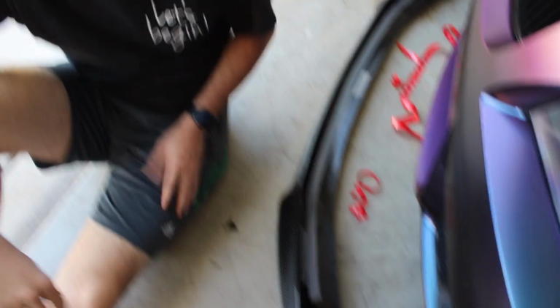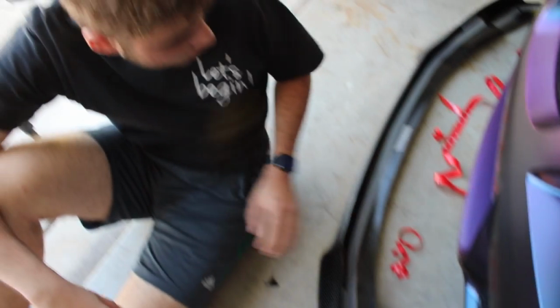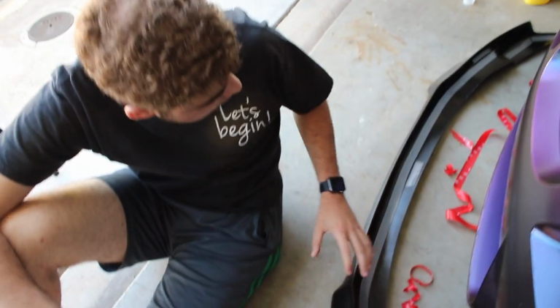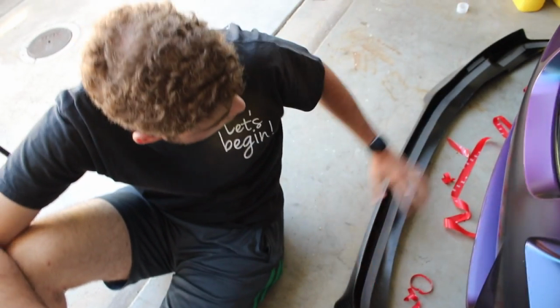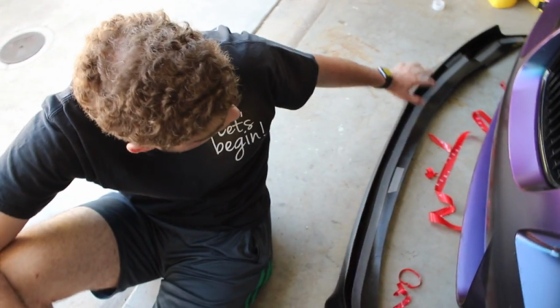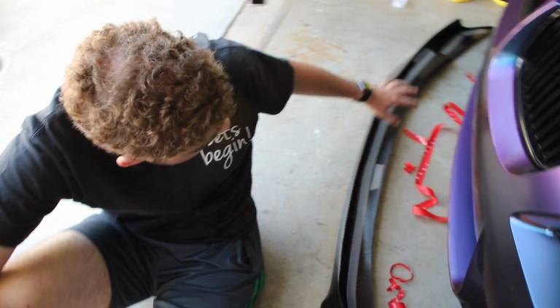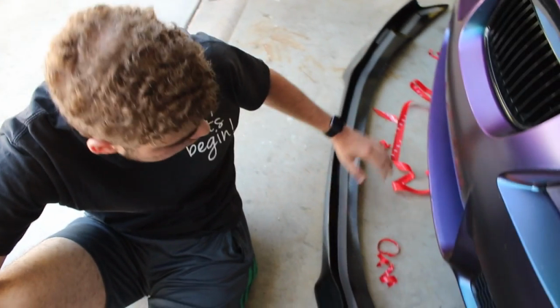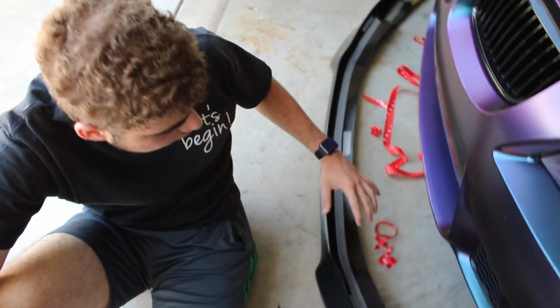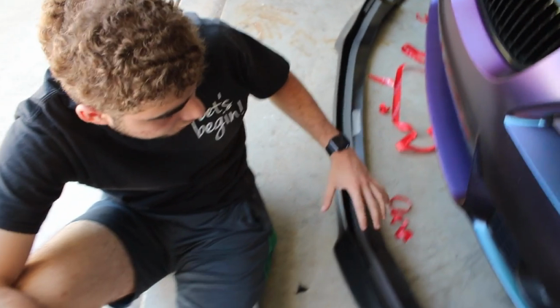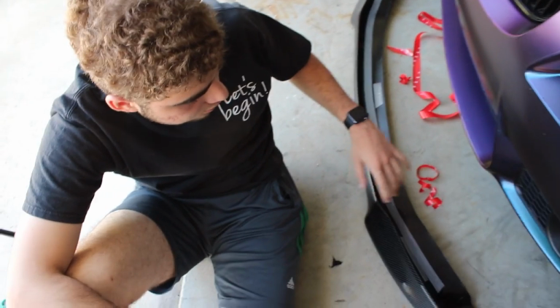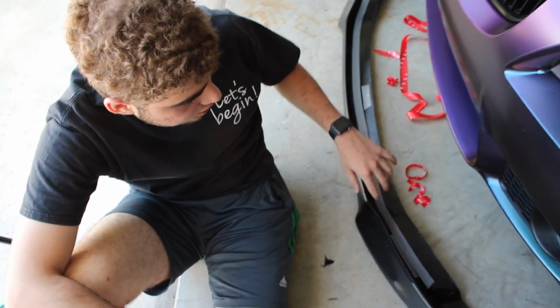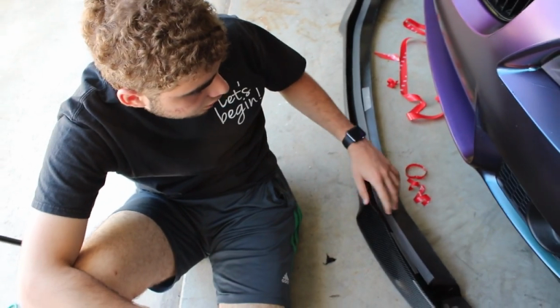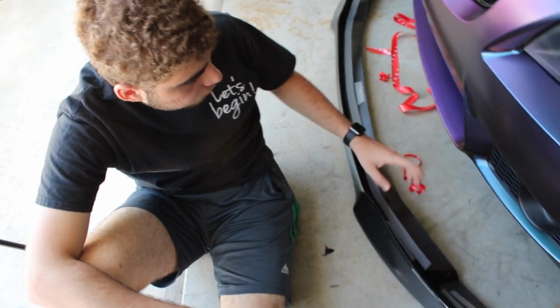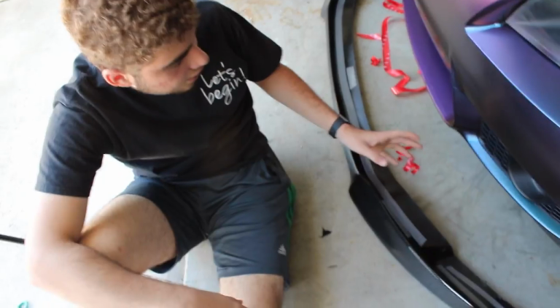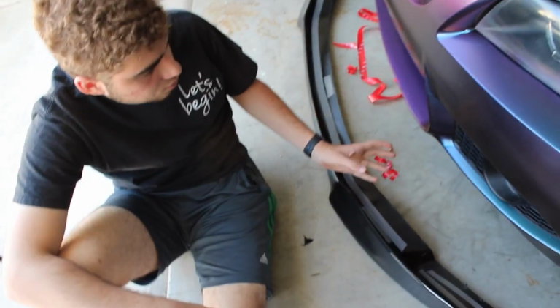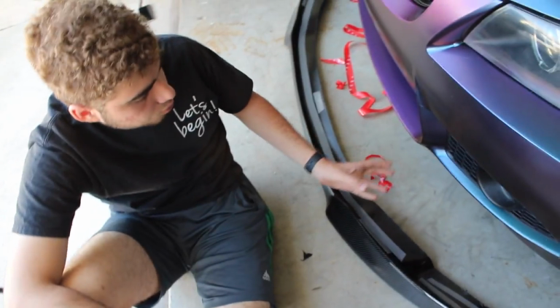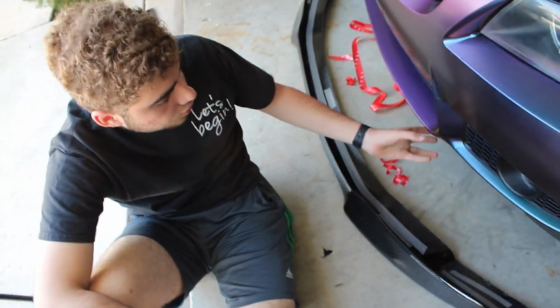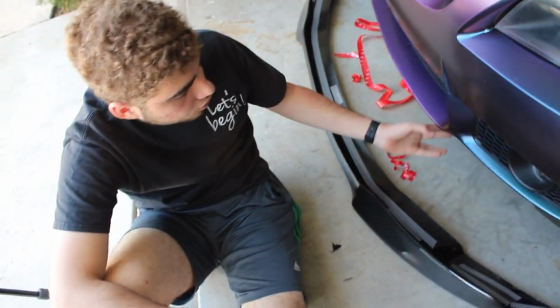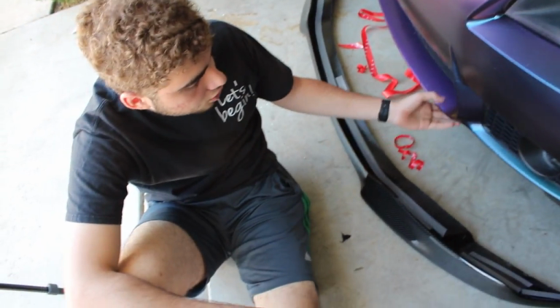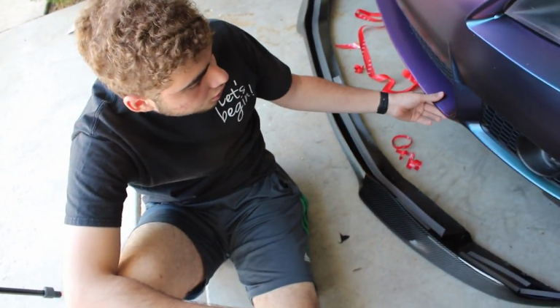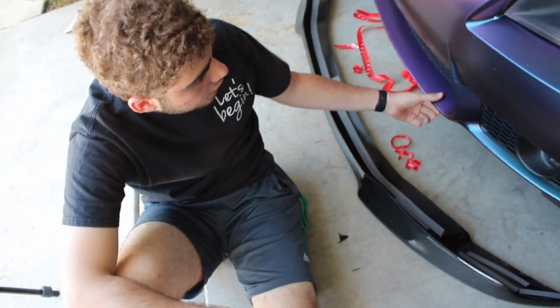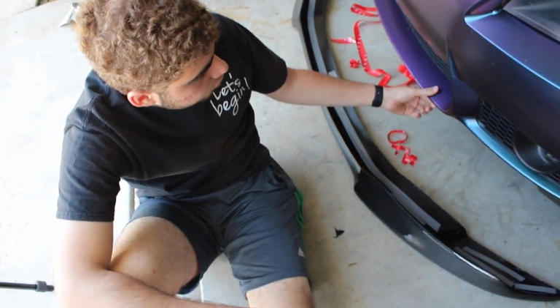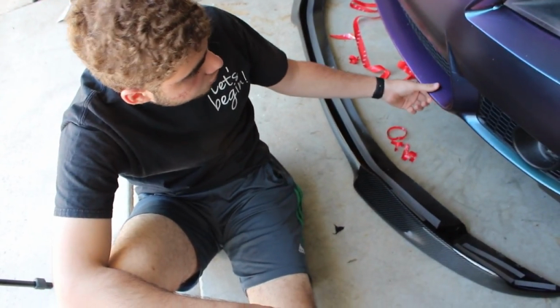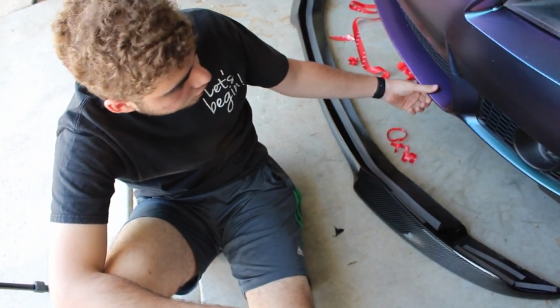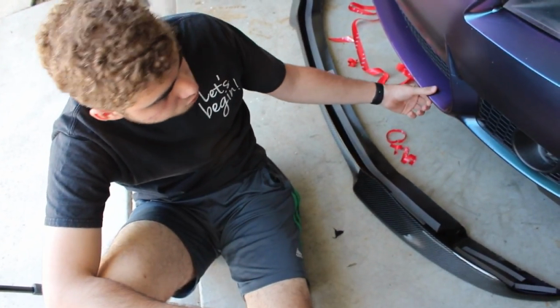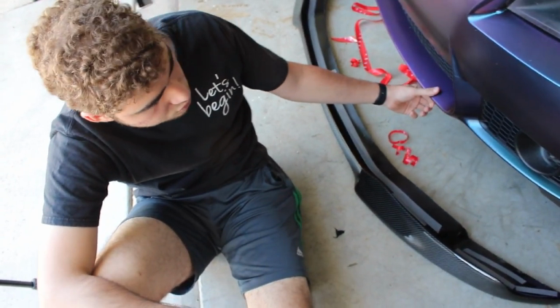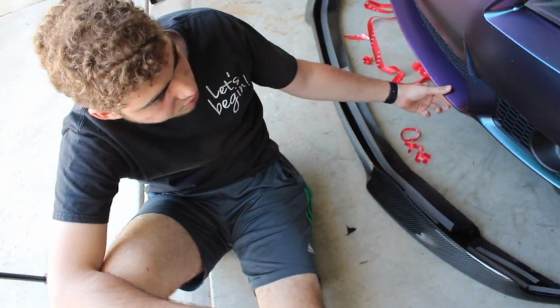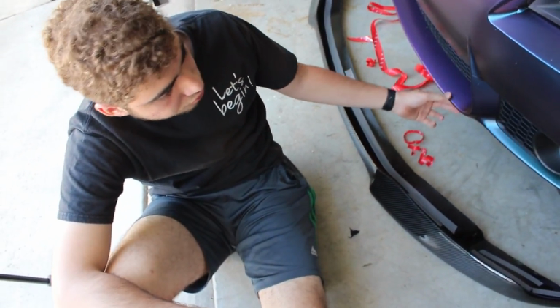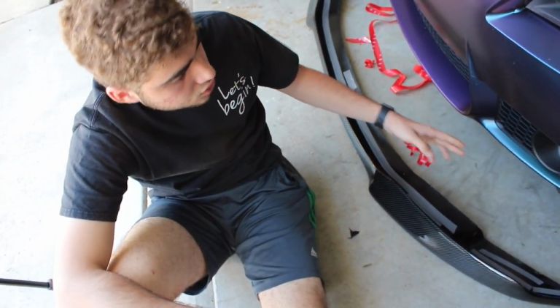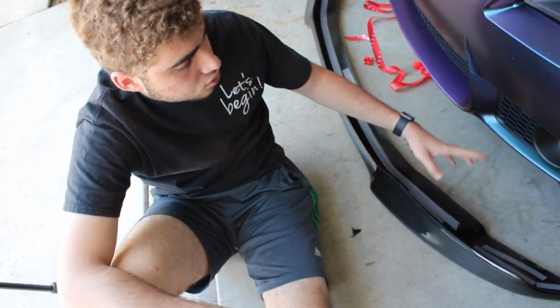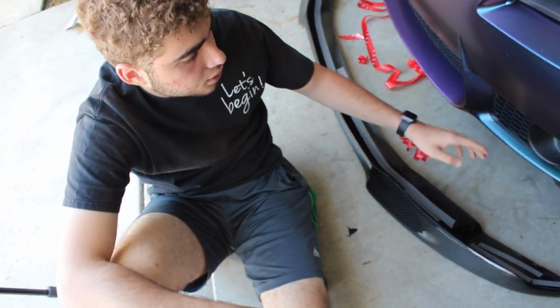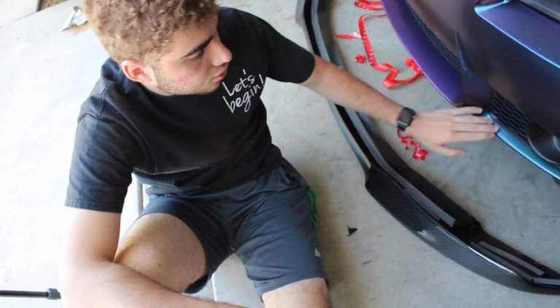All right guys, so we got all of it peeled off now. We're gonna set down the camera for you guys — I'm gonna put it on the car and pretty much stick it as much as possible before we start screwing it in.